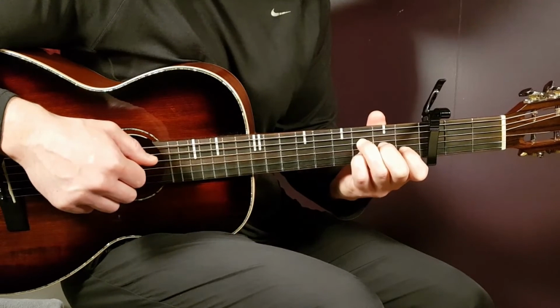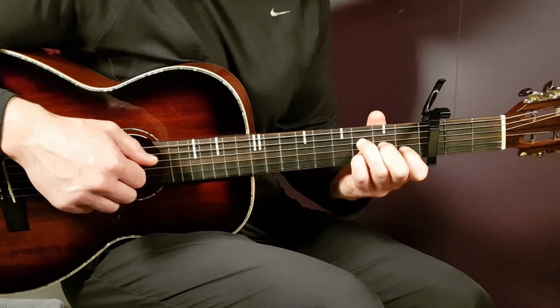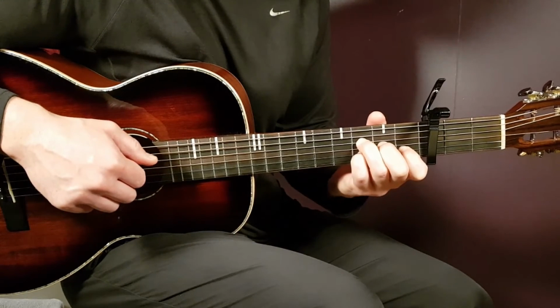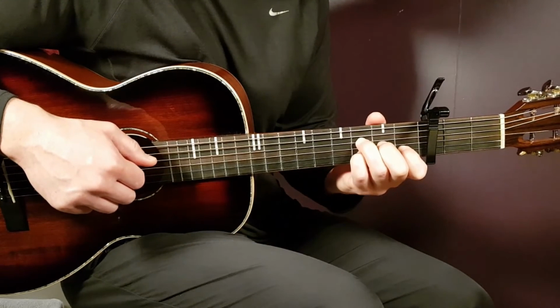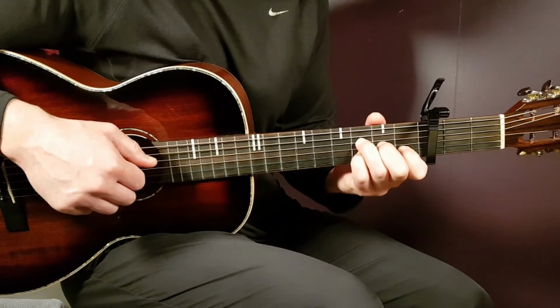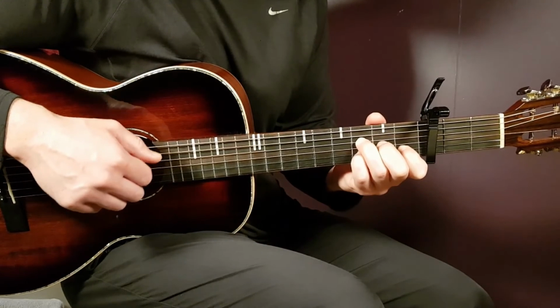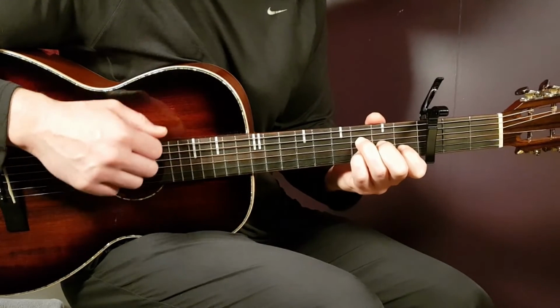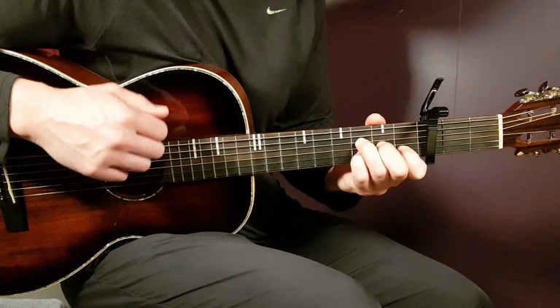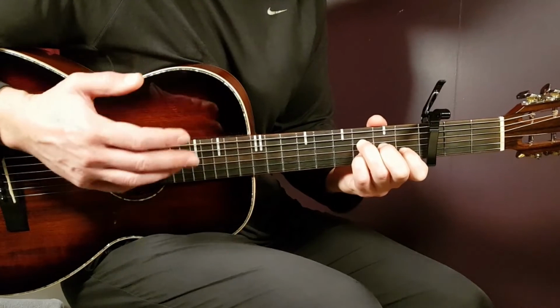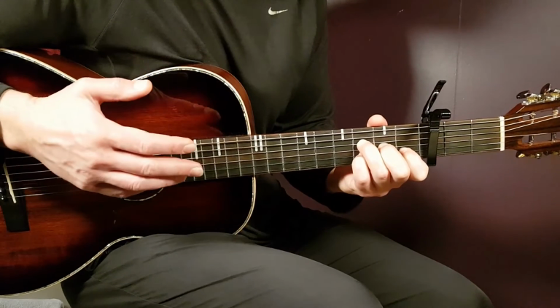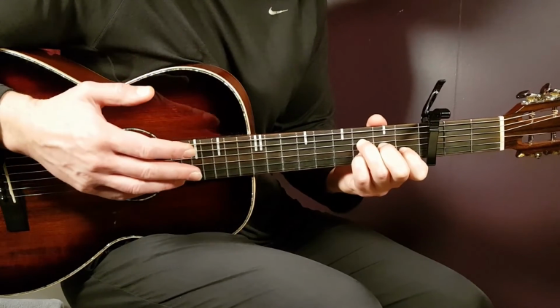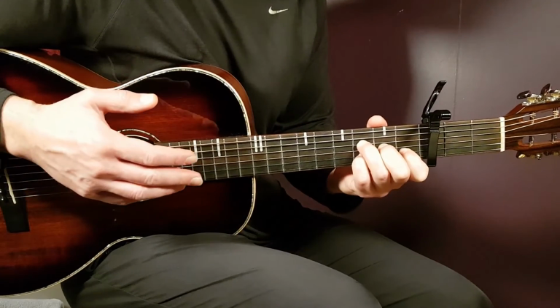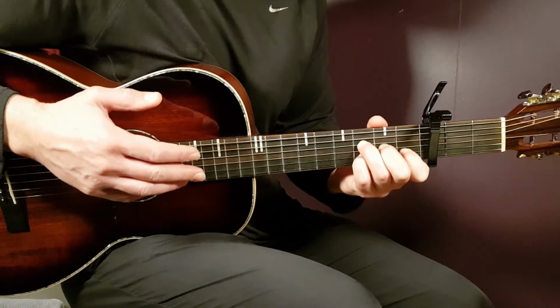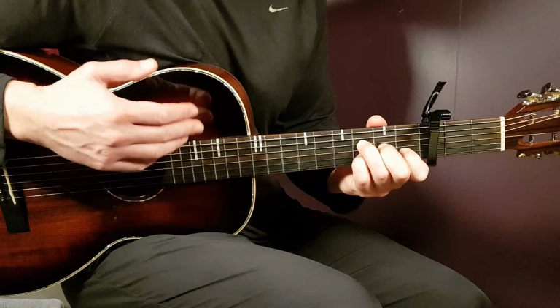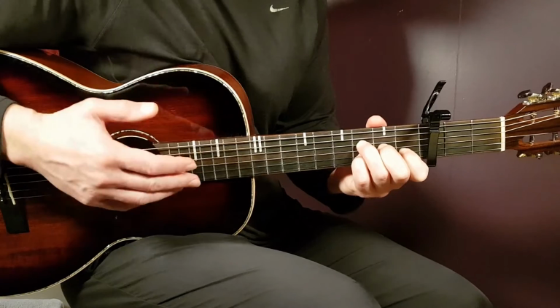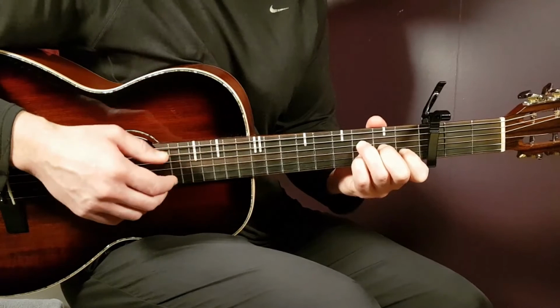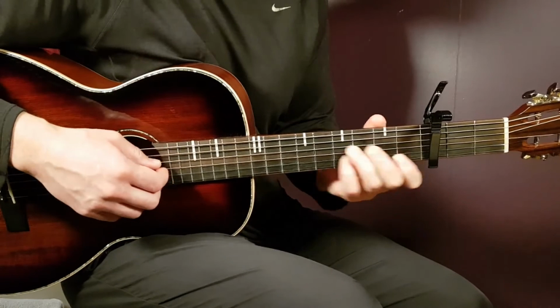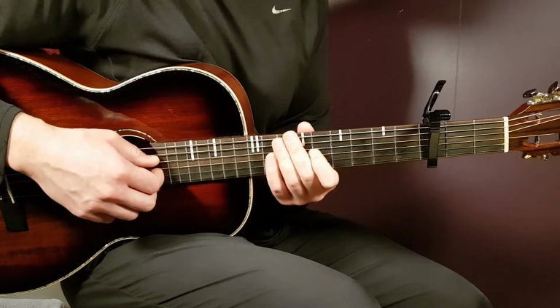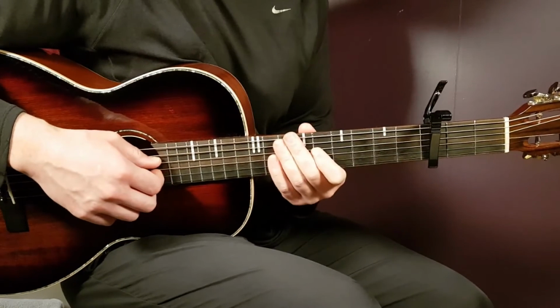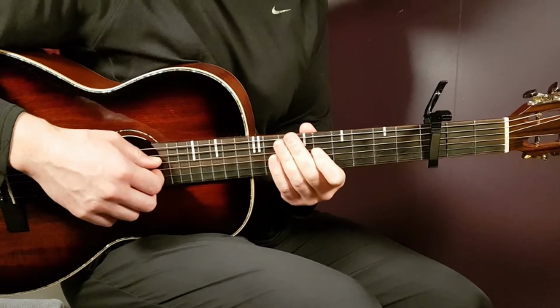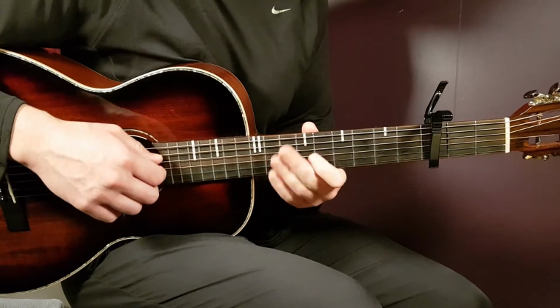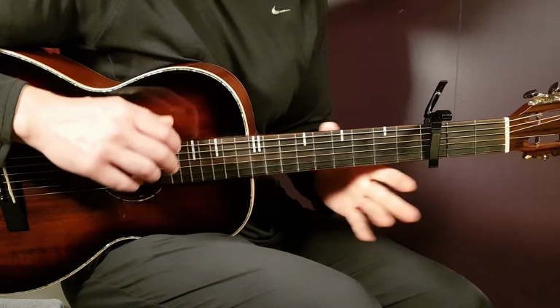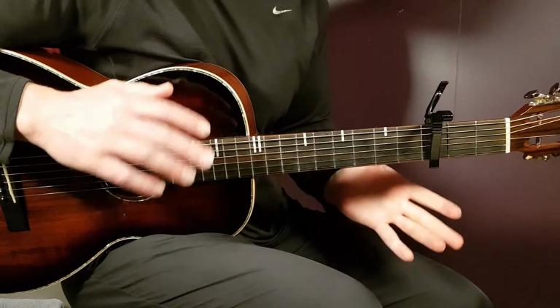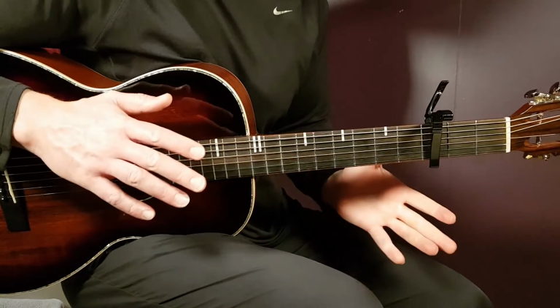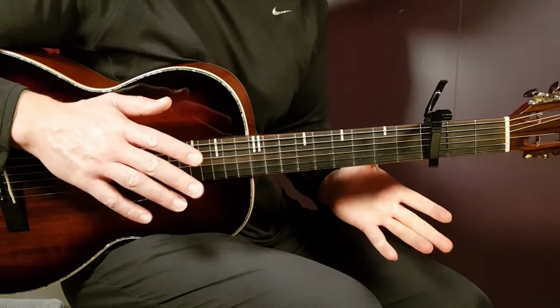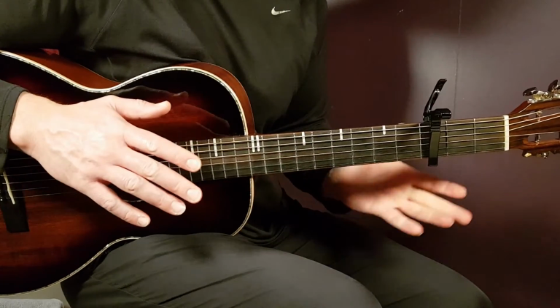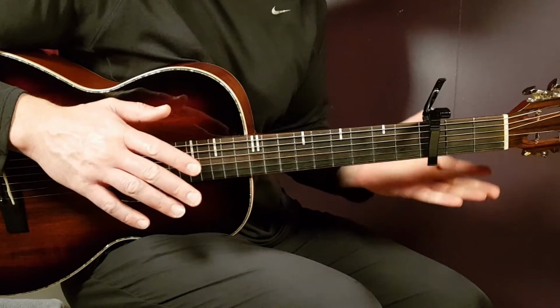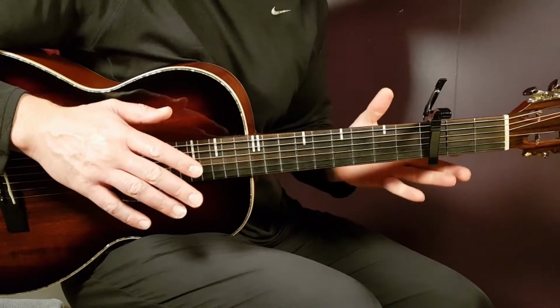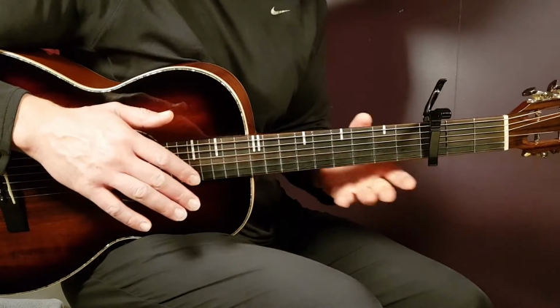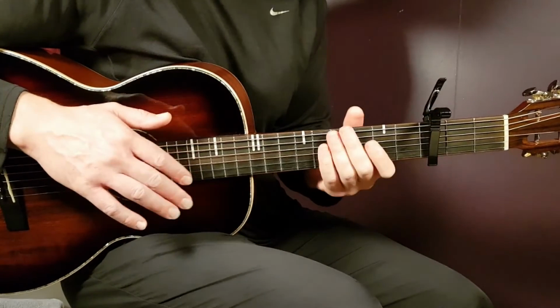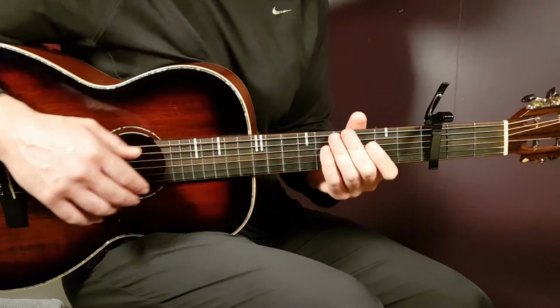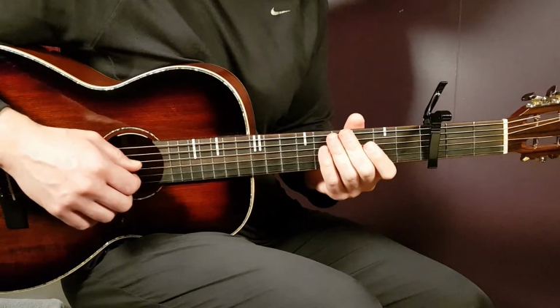So you play like this, from the beginning till the very end. That is the melody part; now over to strumming.